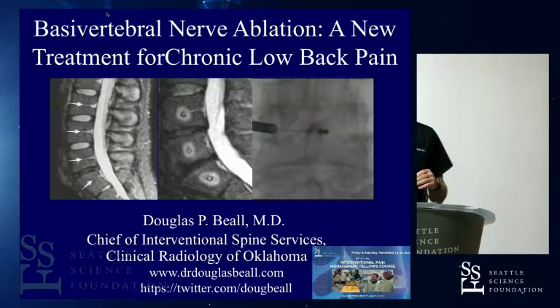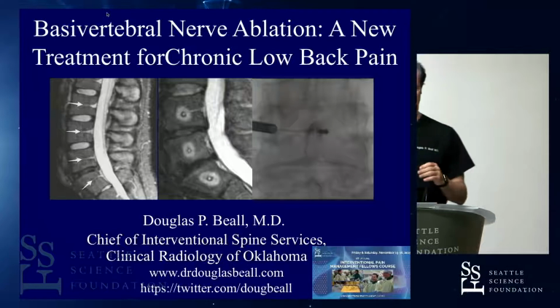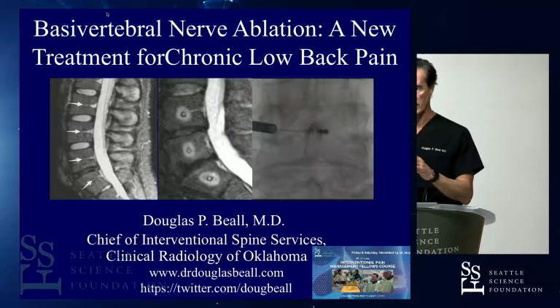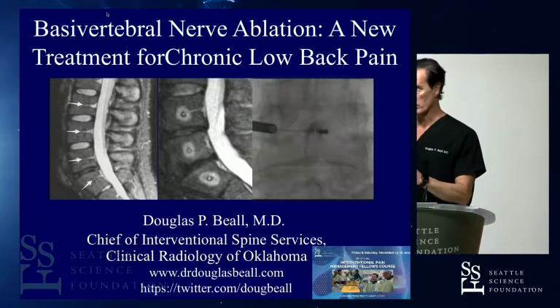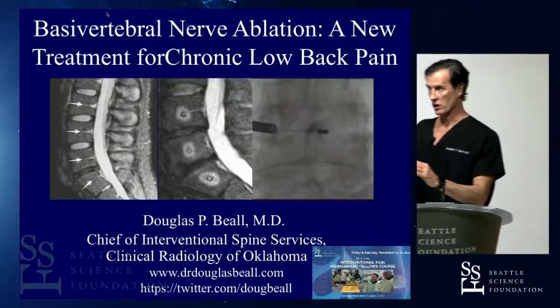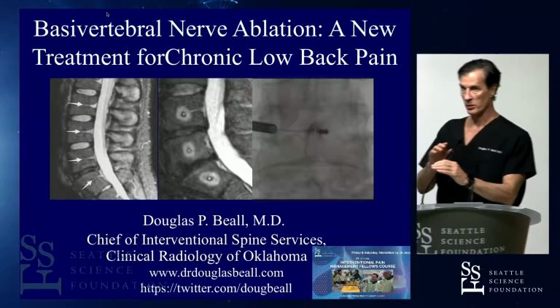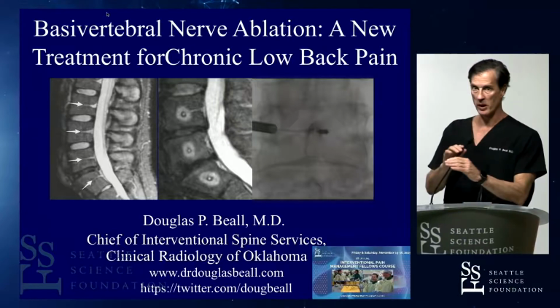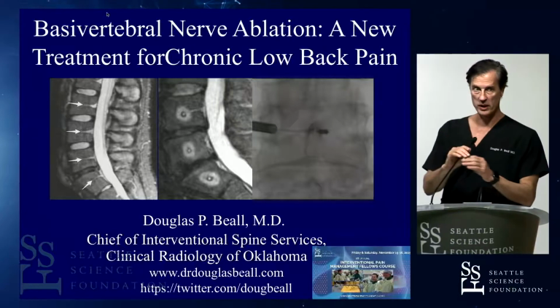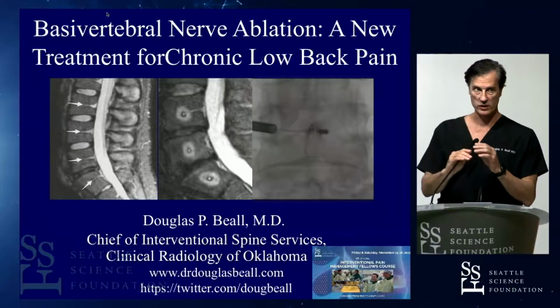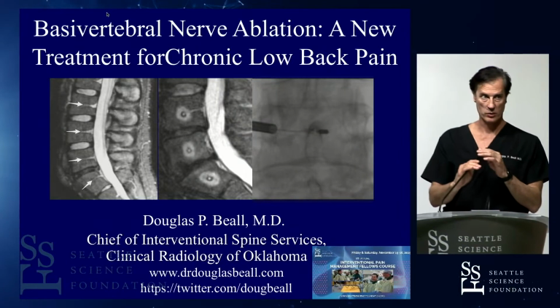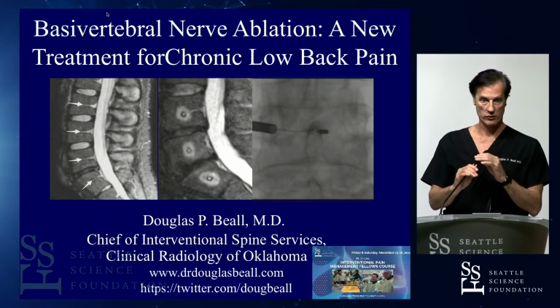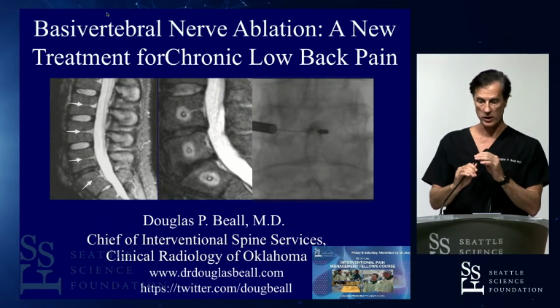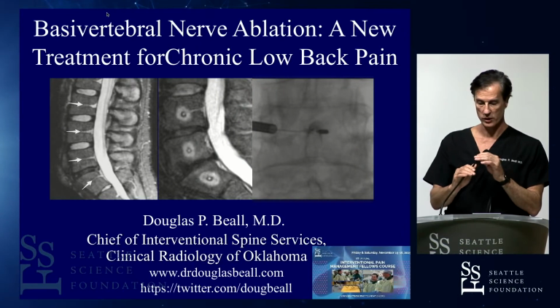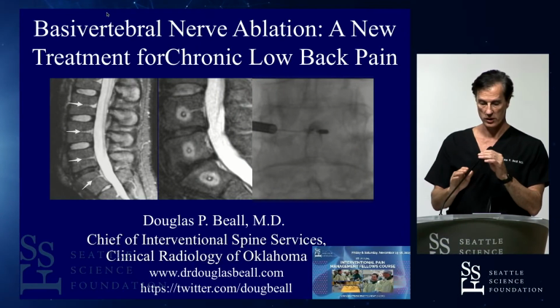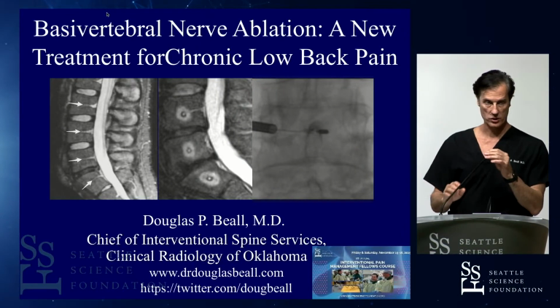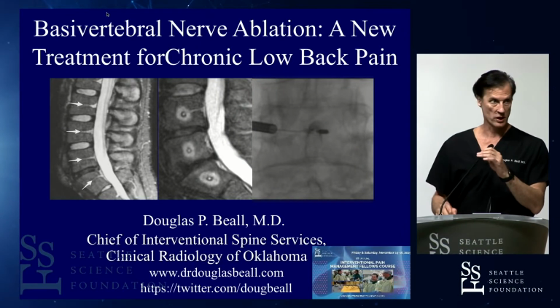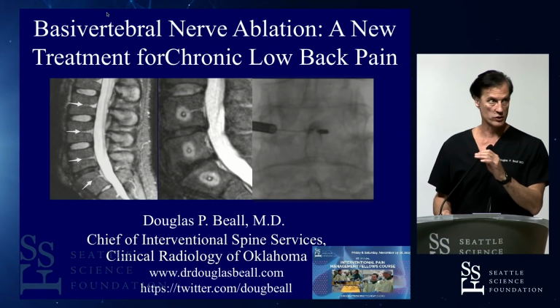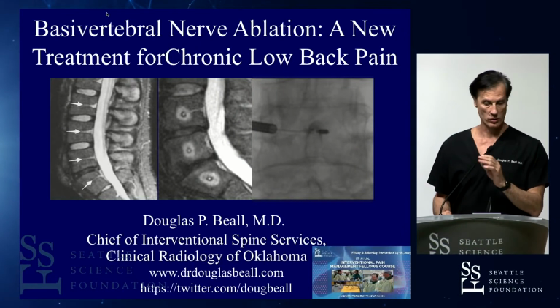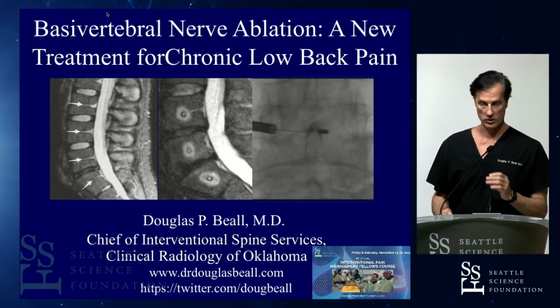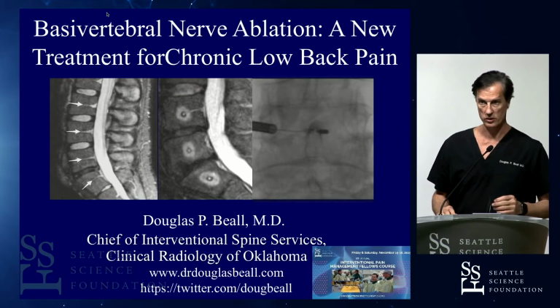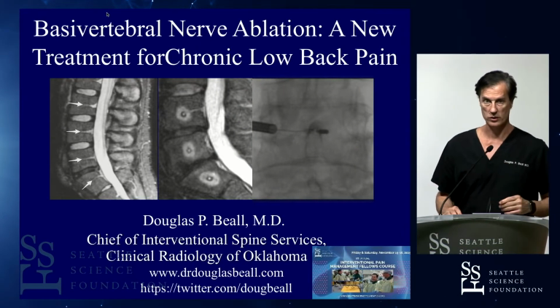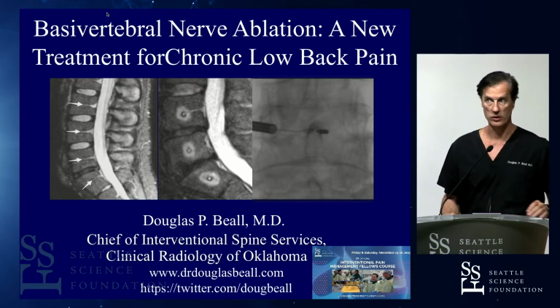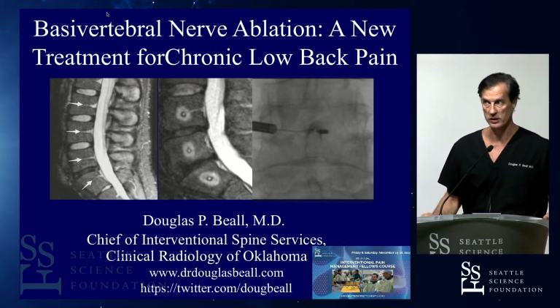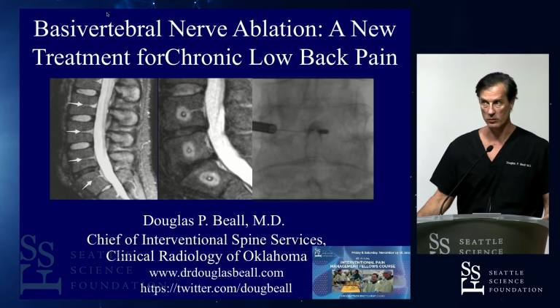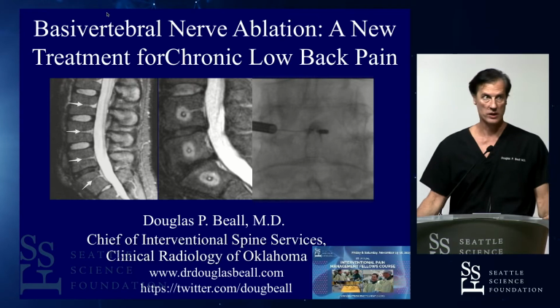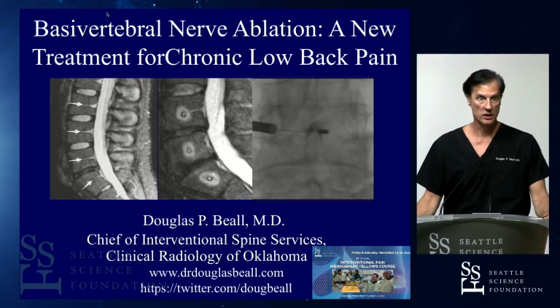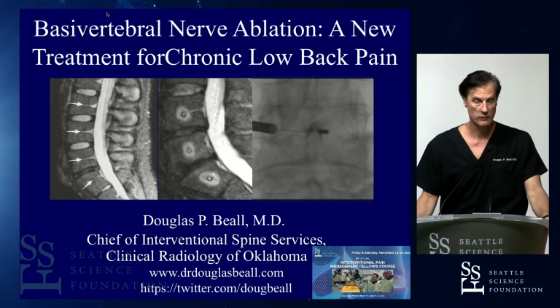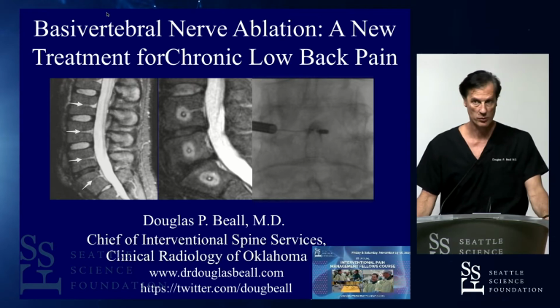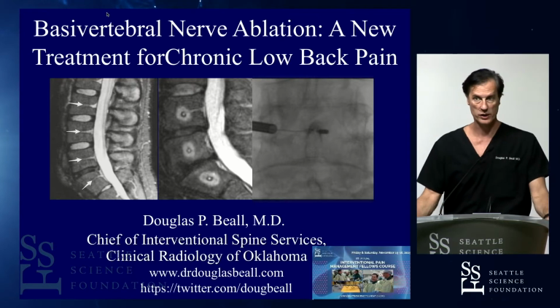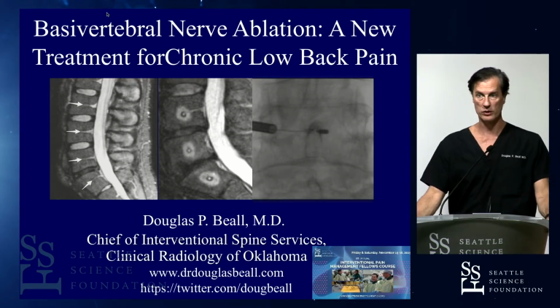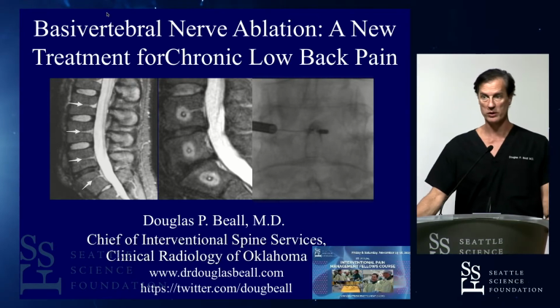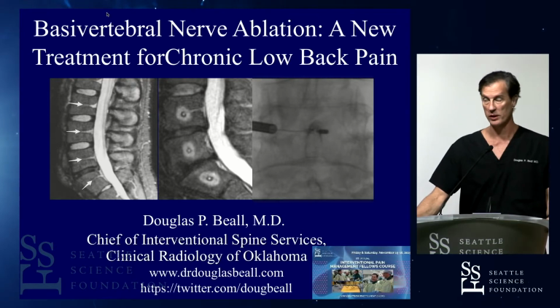We're going to talk a little bit about basal vertebral nerve ablation. This is a short discussion, and then we'll head to the lab for a procedural demonstration.